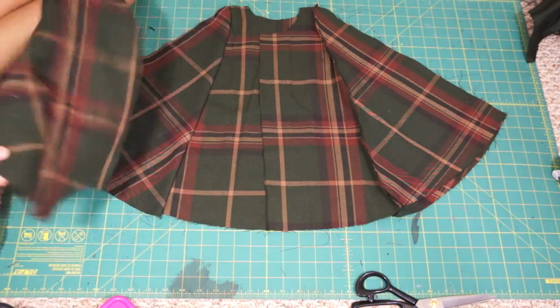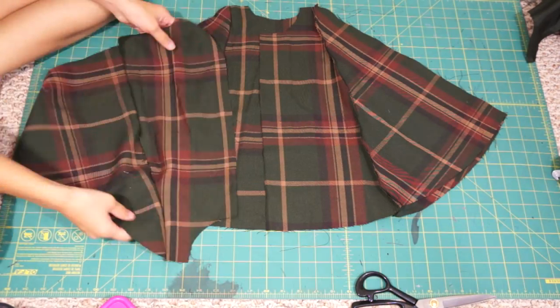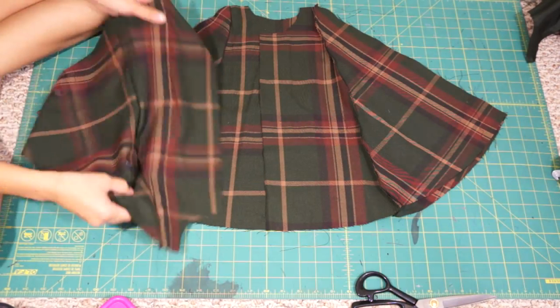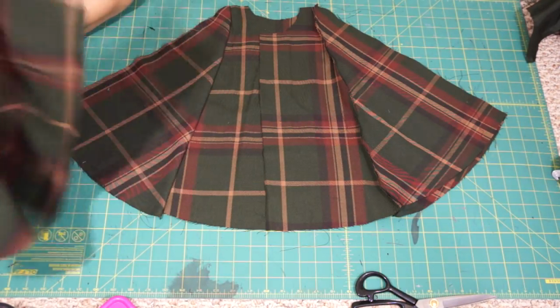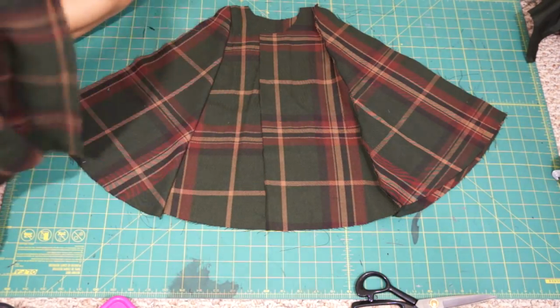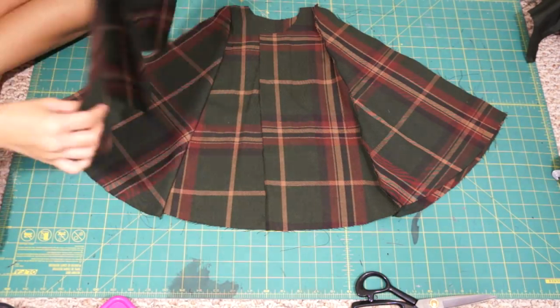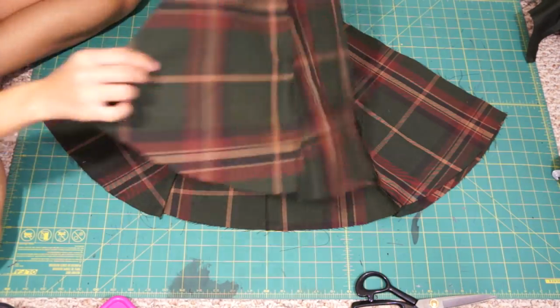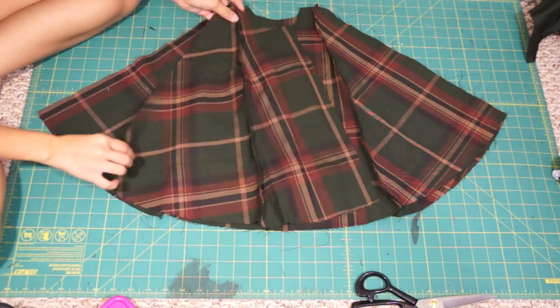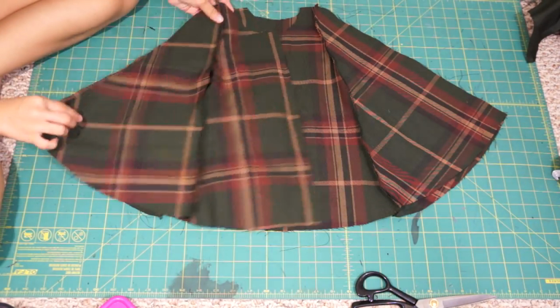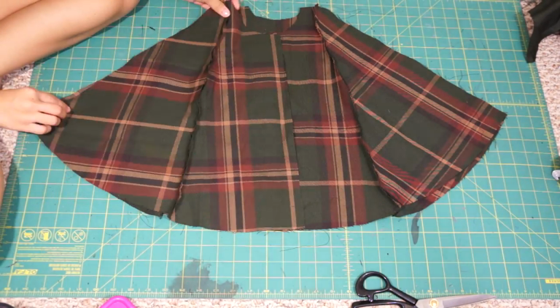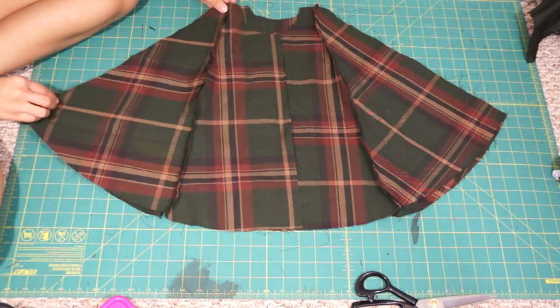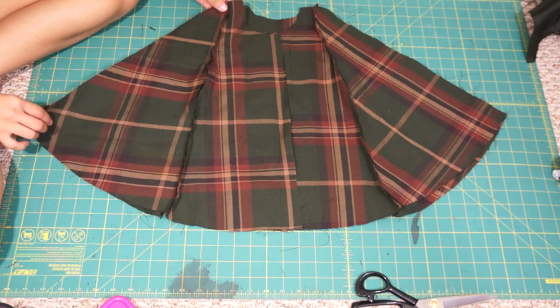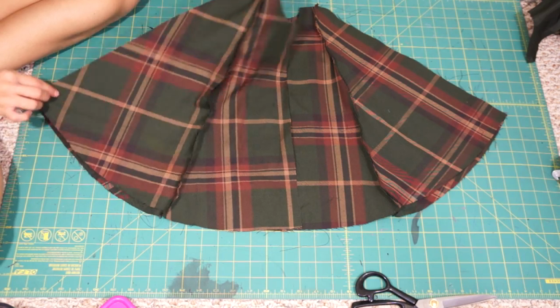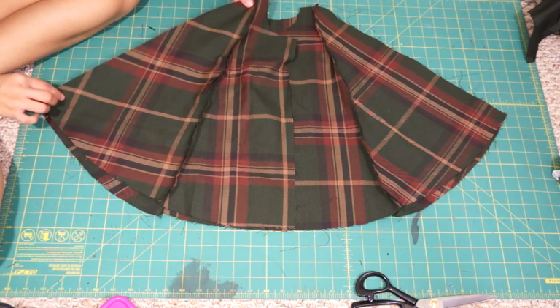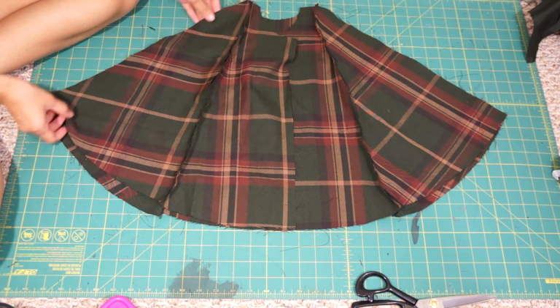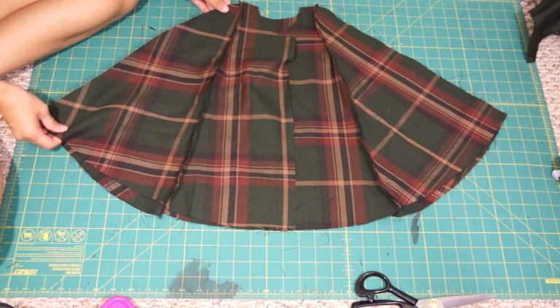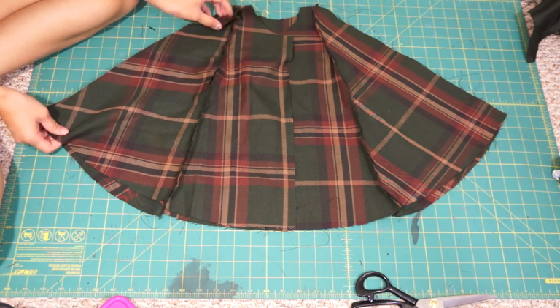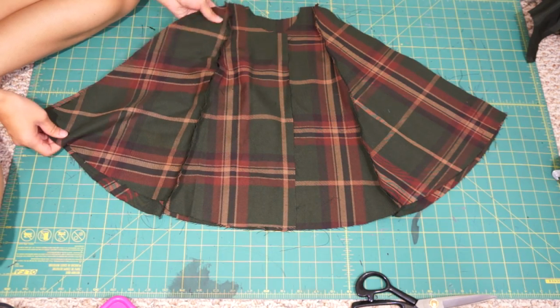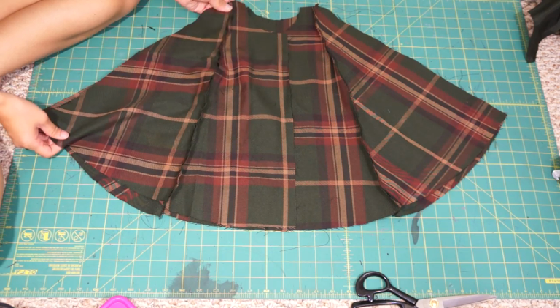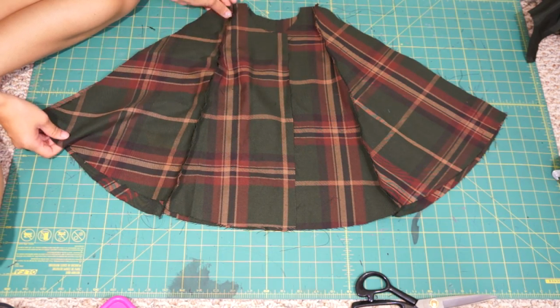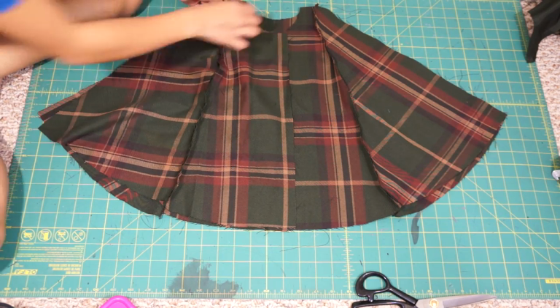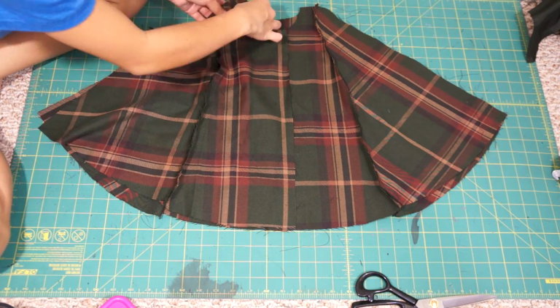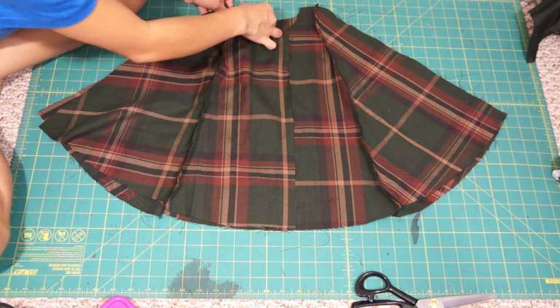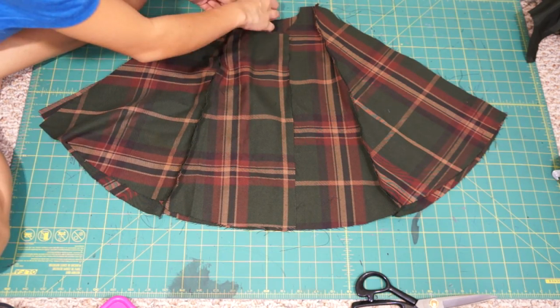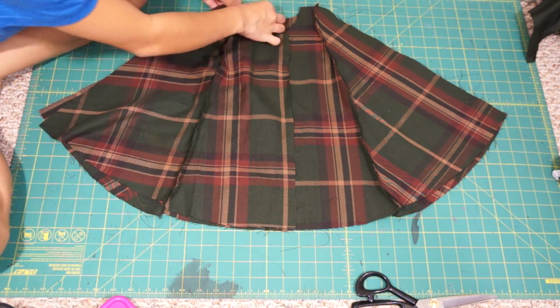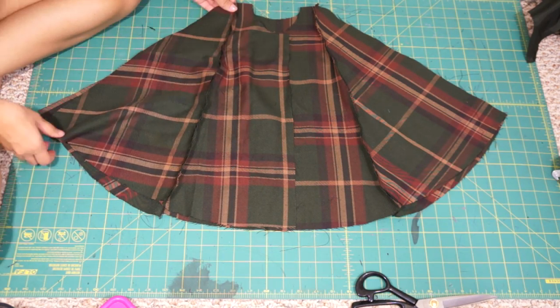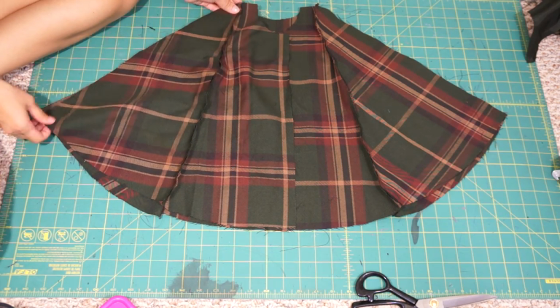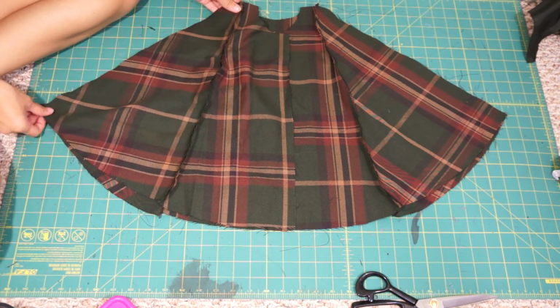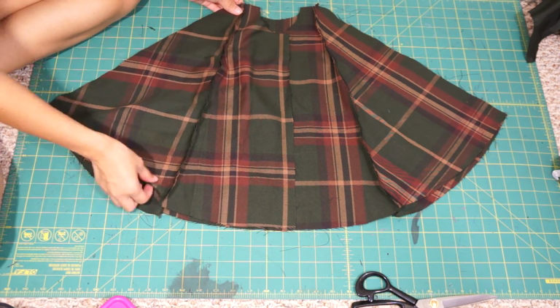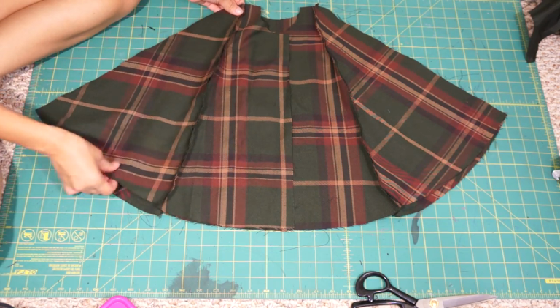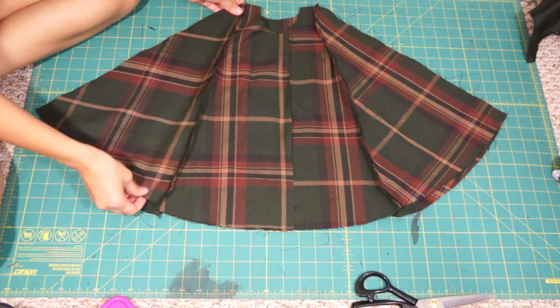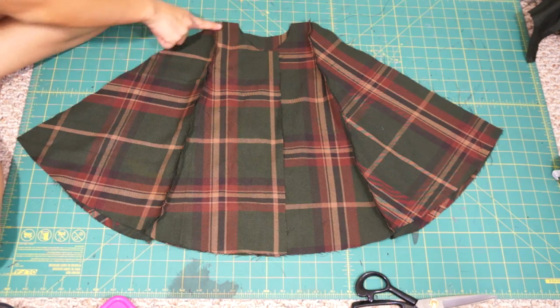Once you have full front and back capes, face them right sides together and sew the sides of the cape.